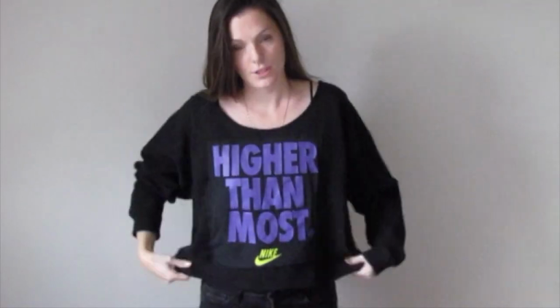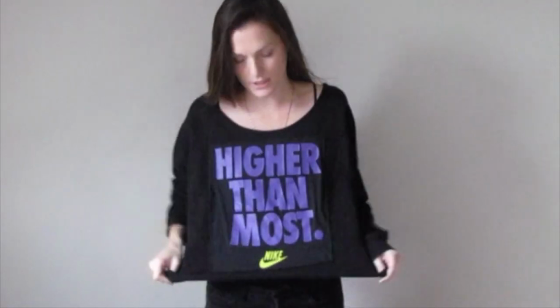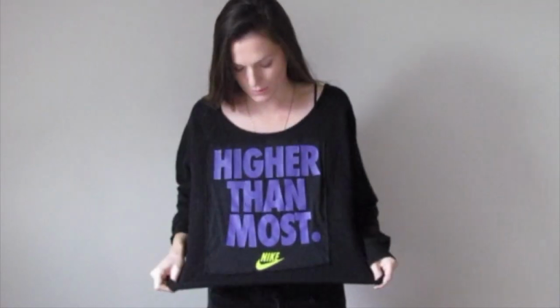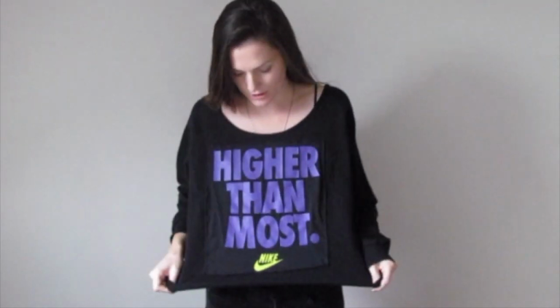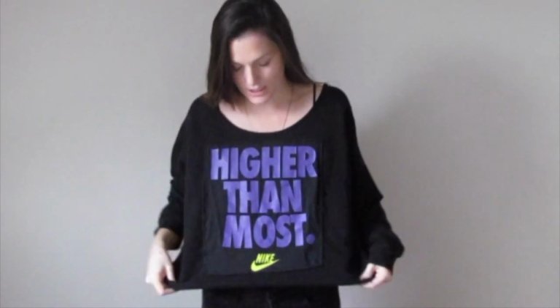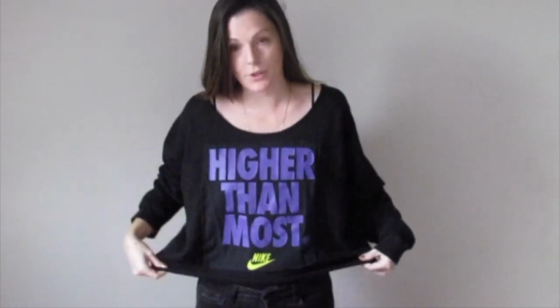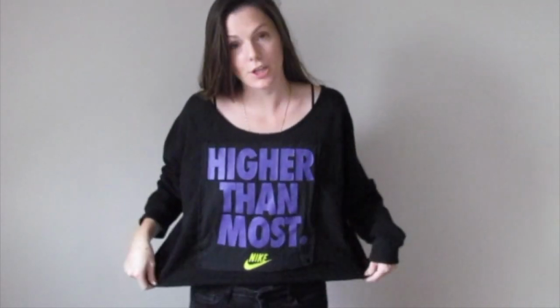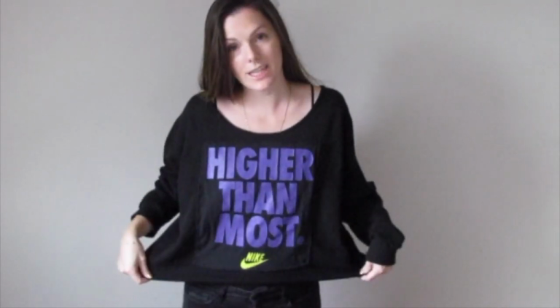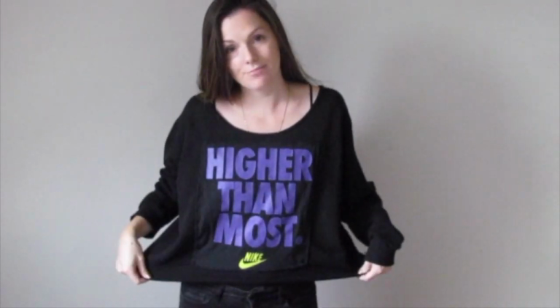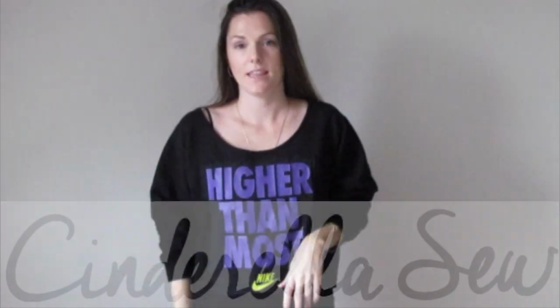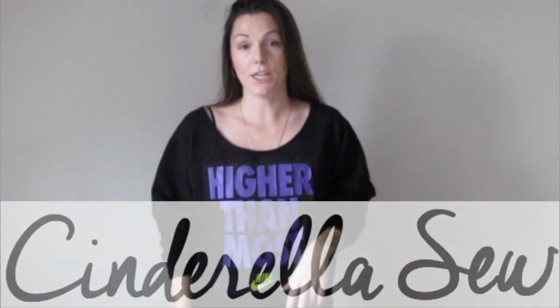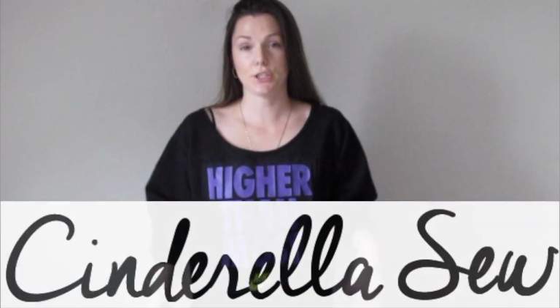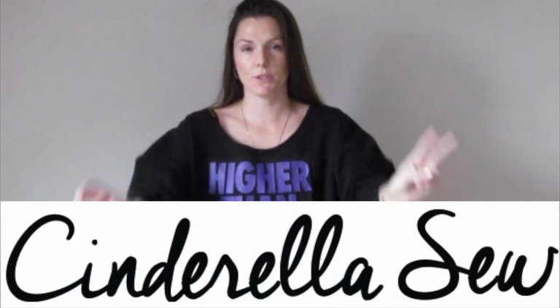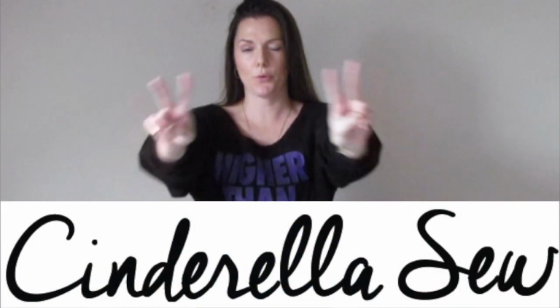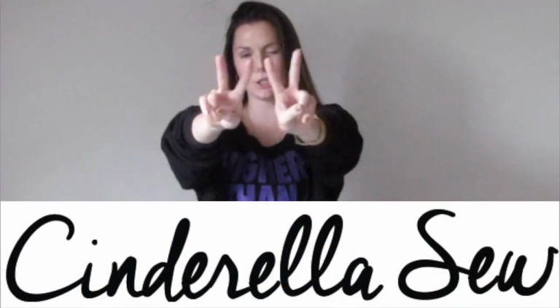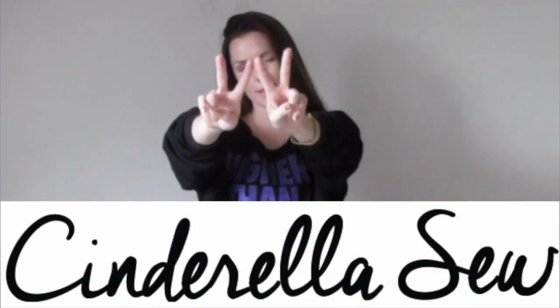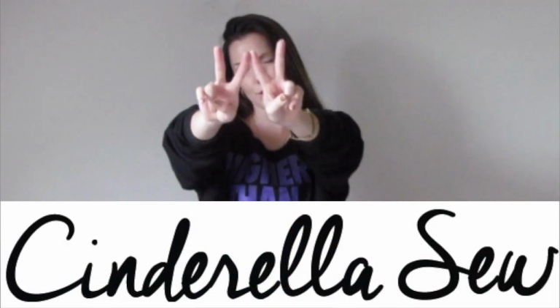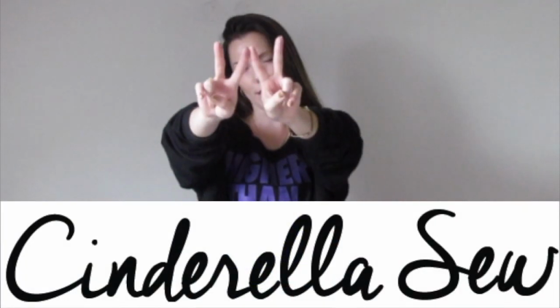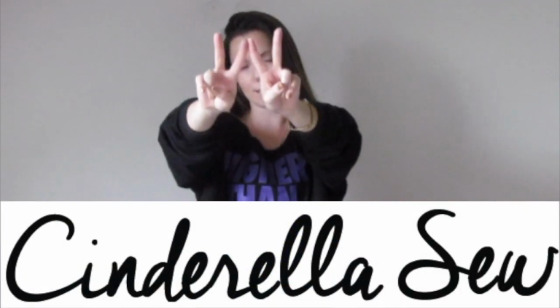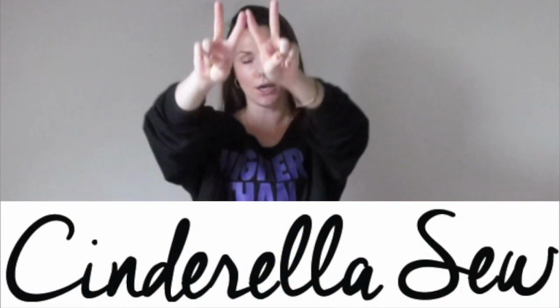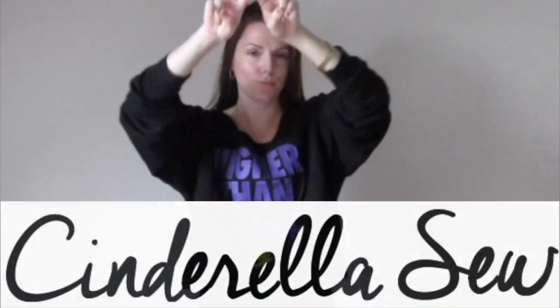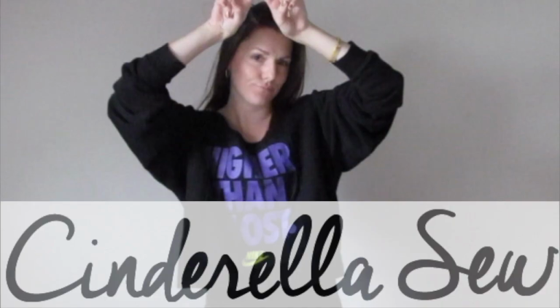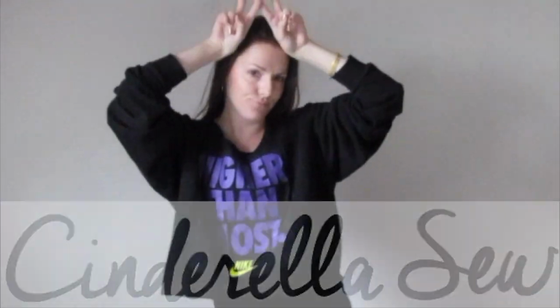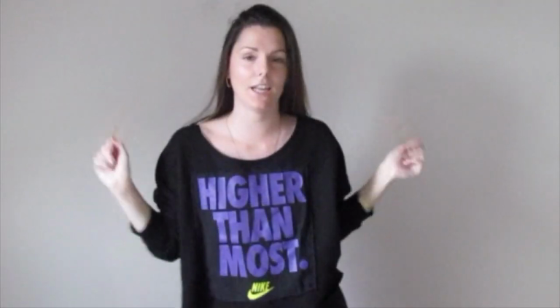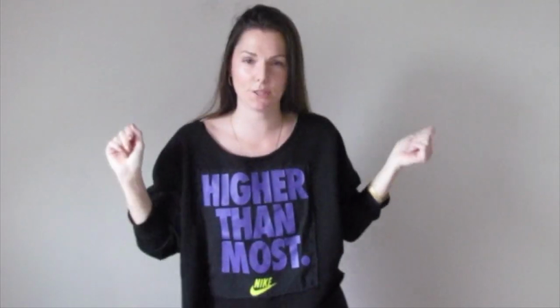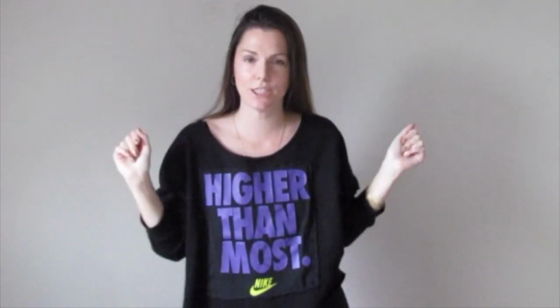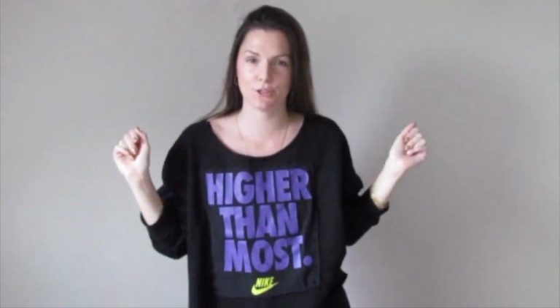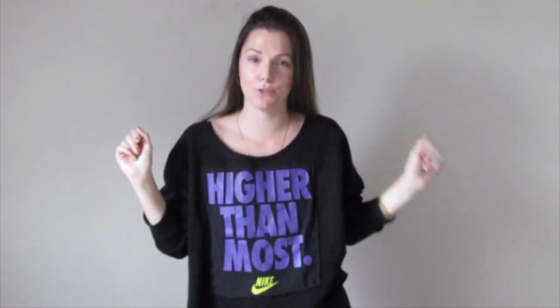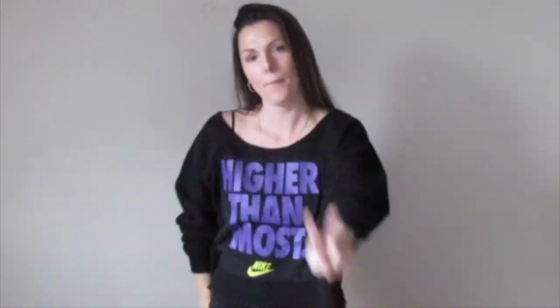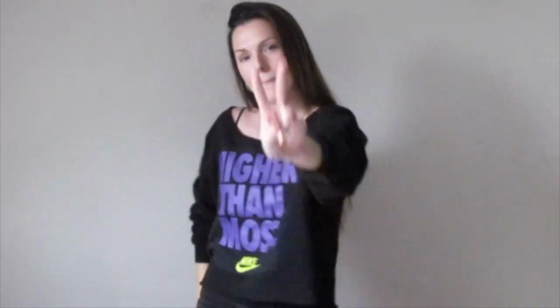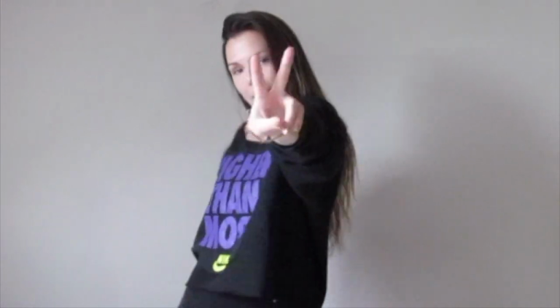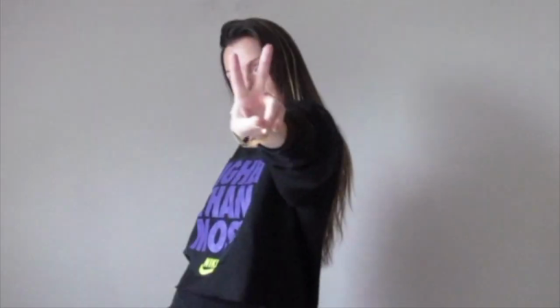So this is what it looks like when you're all done. Thank you so much for watching Cinderella's show. I will see you soon. Peace.